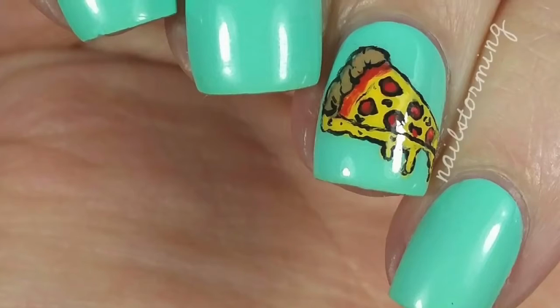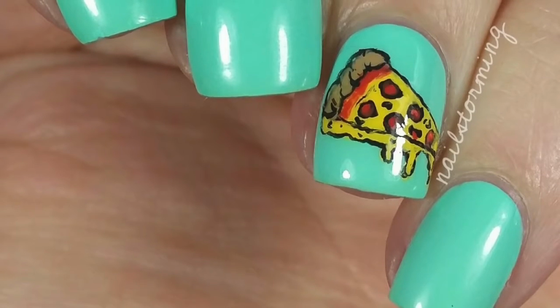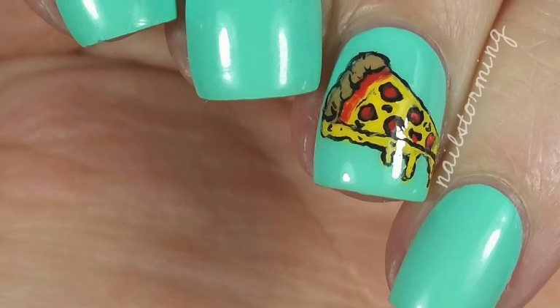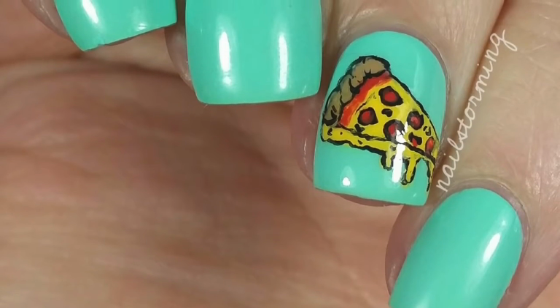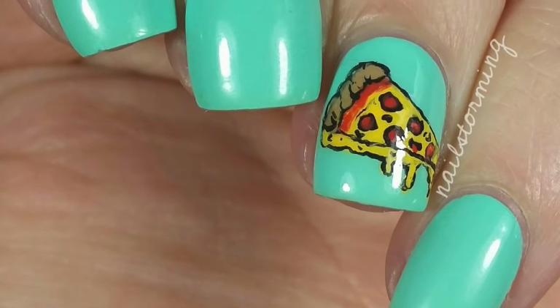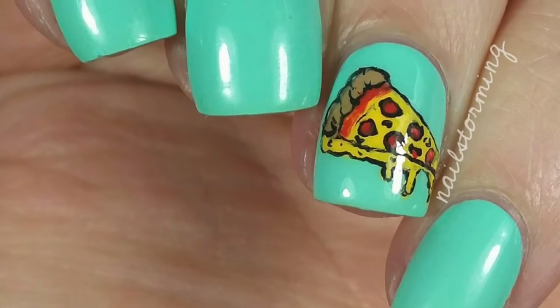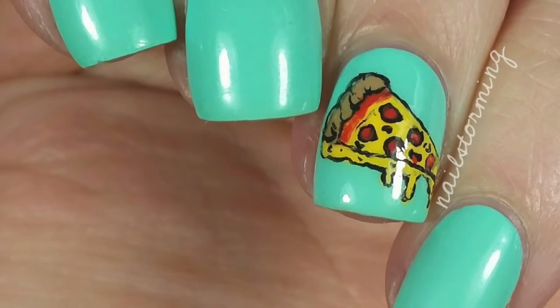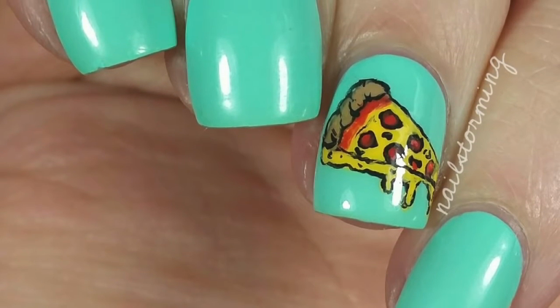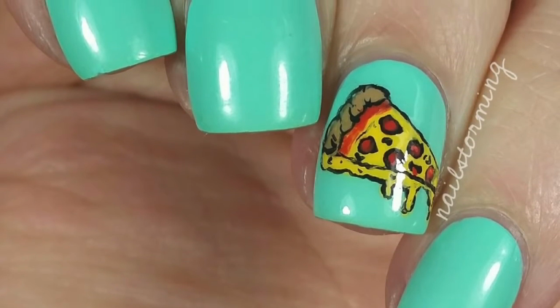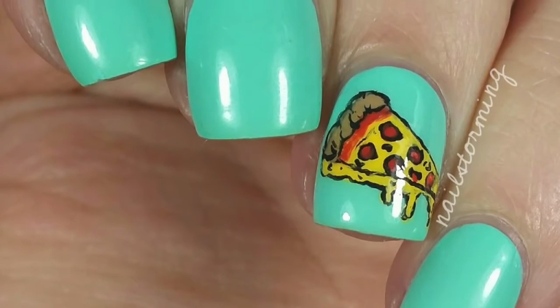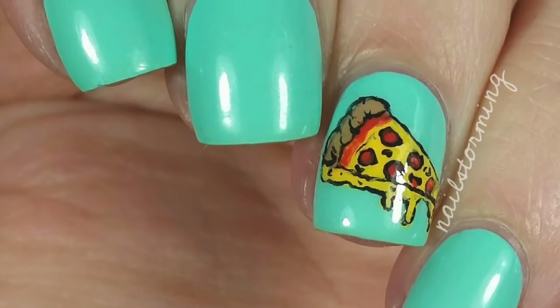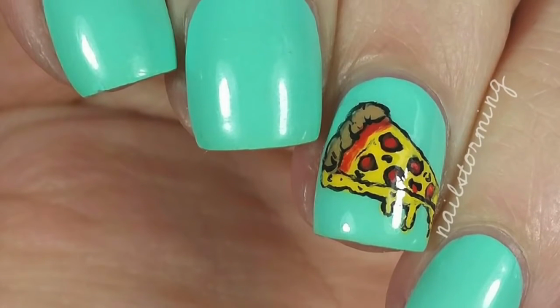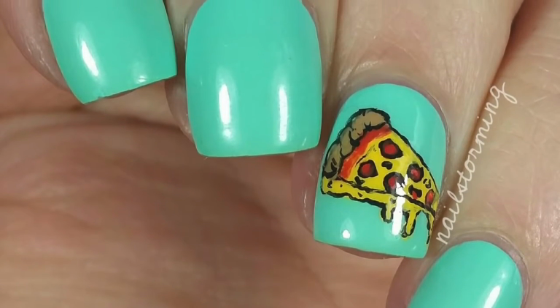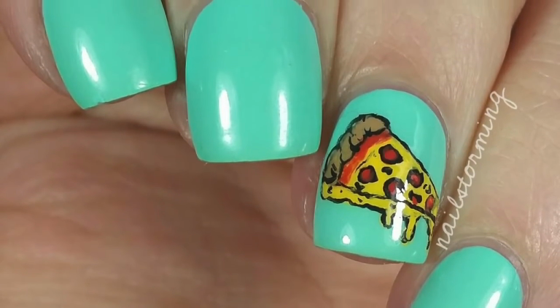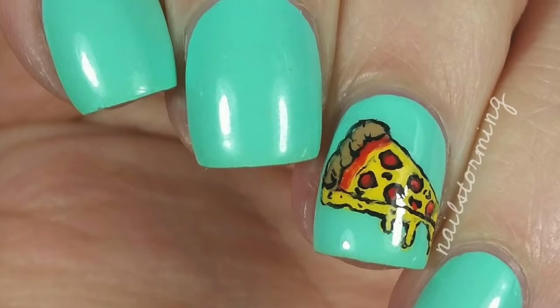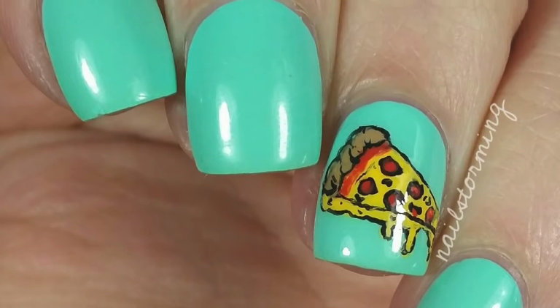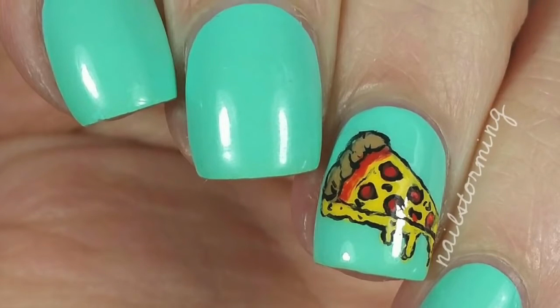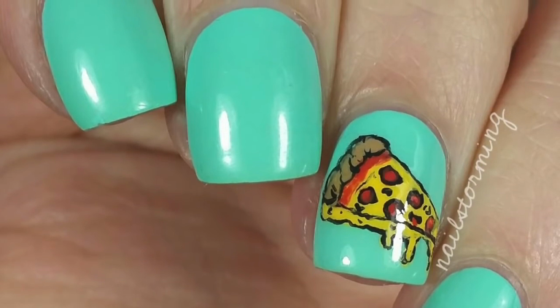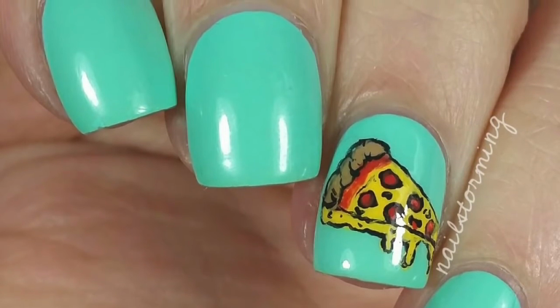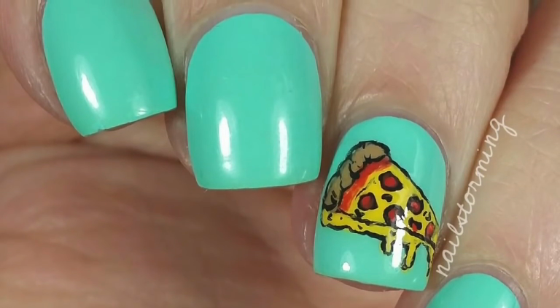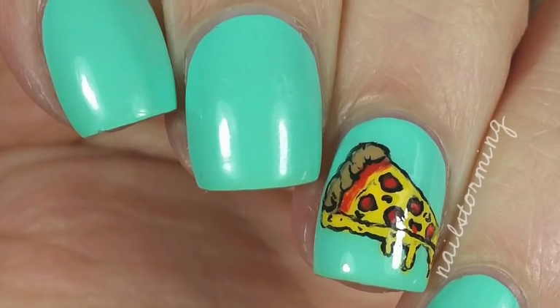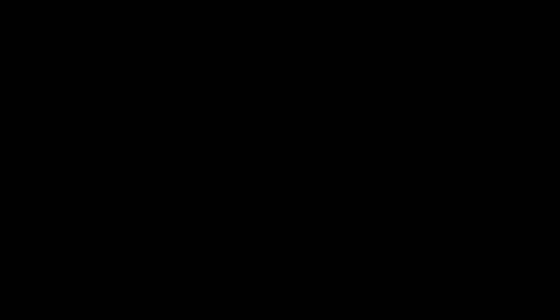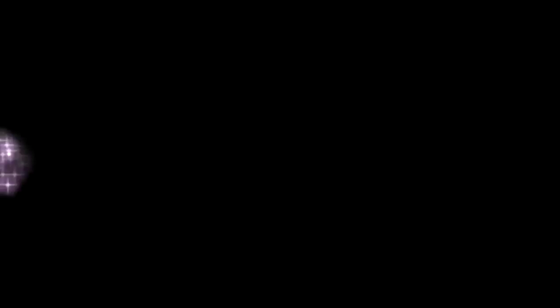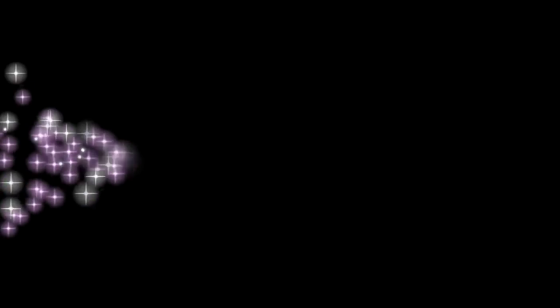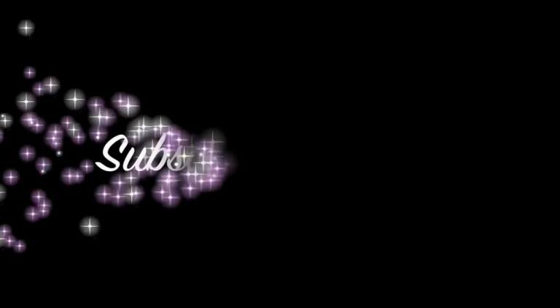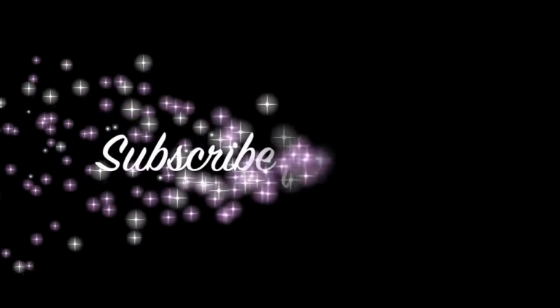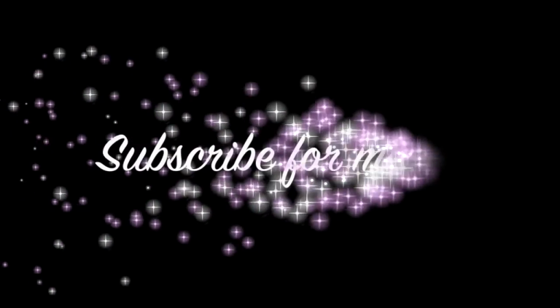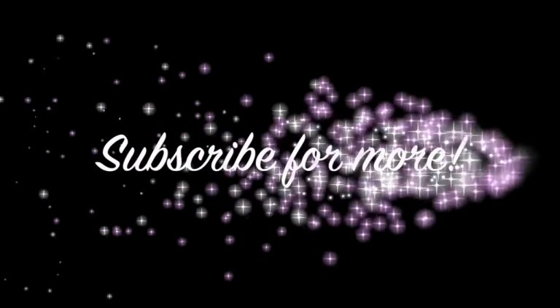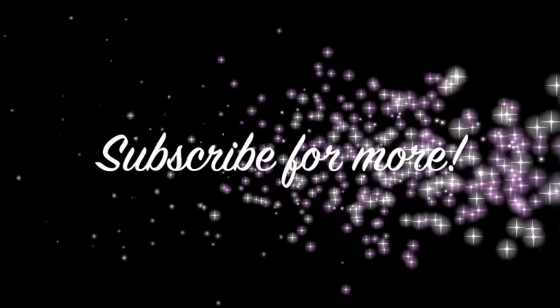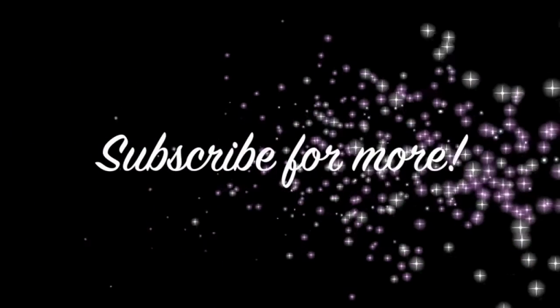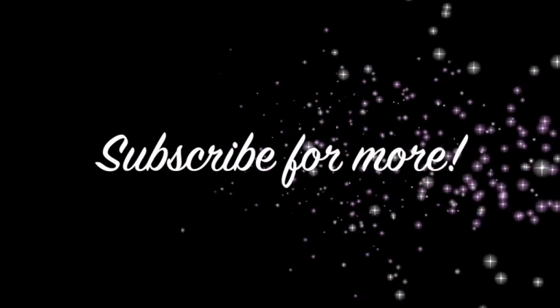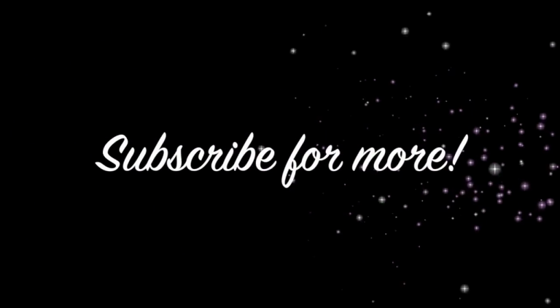If you recreate this look, please tag Nail Stormy Inspired on Instagram so I can see. Thank you. Bye!